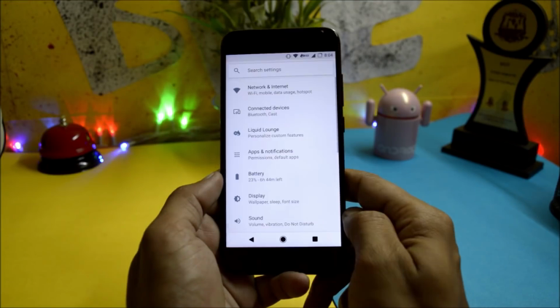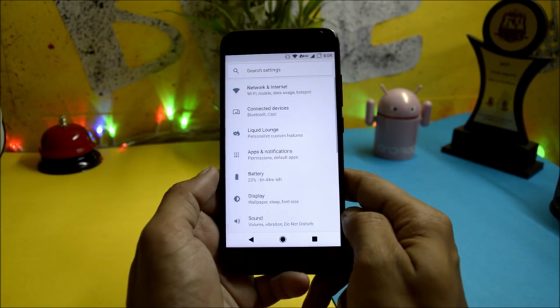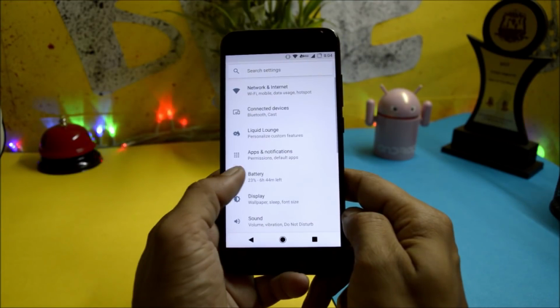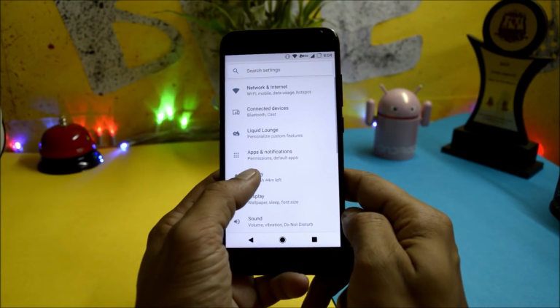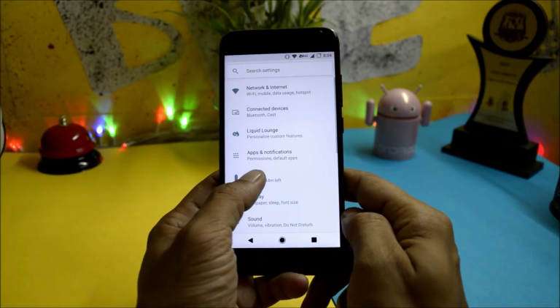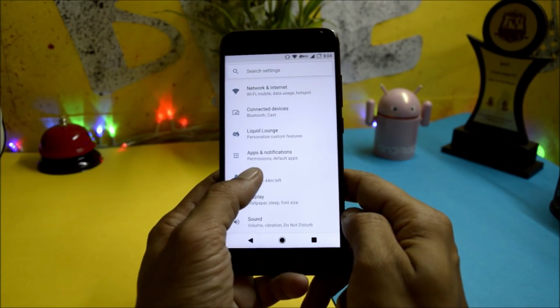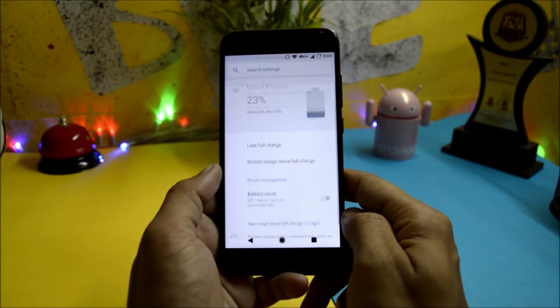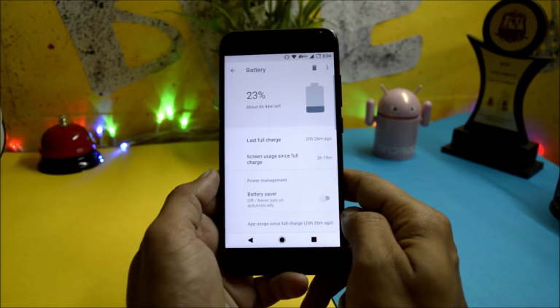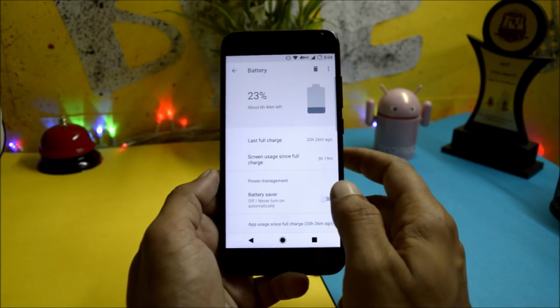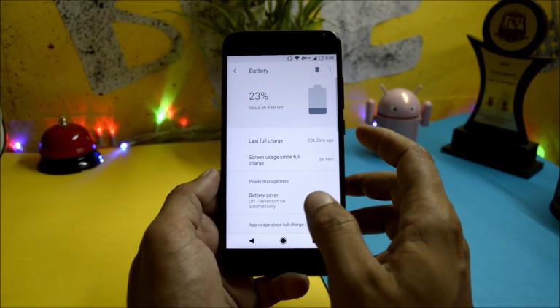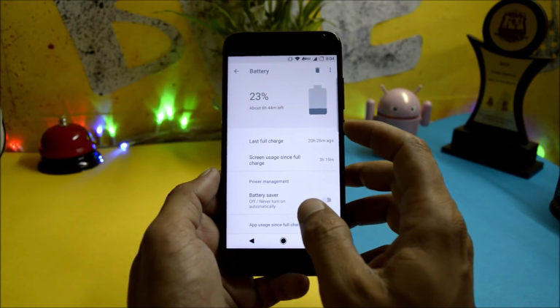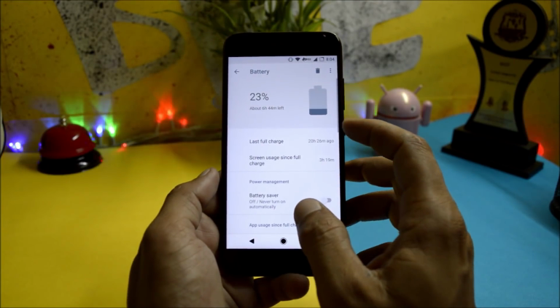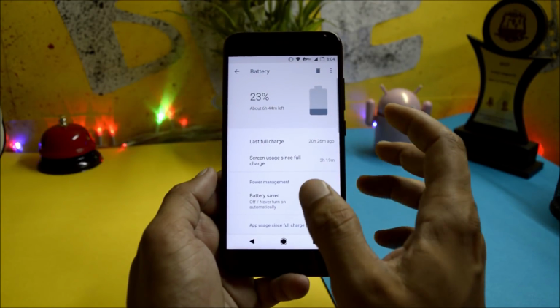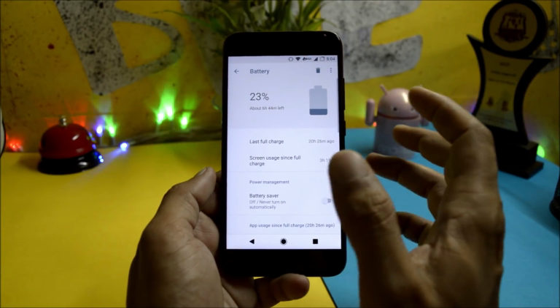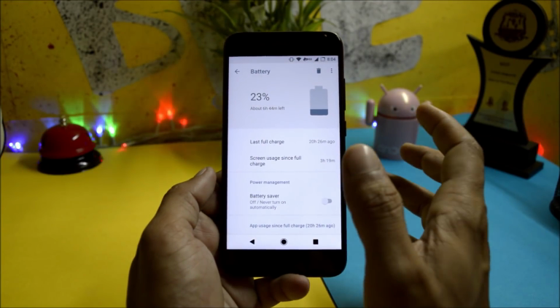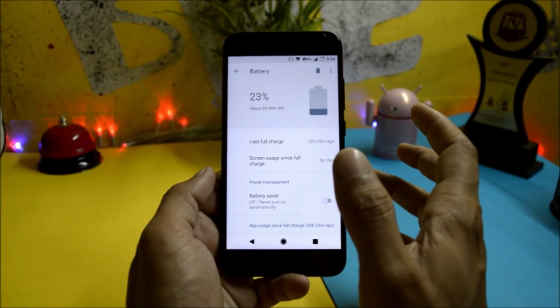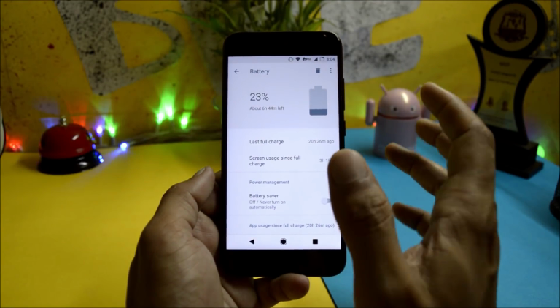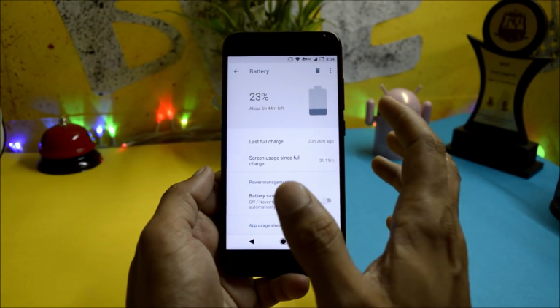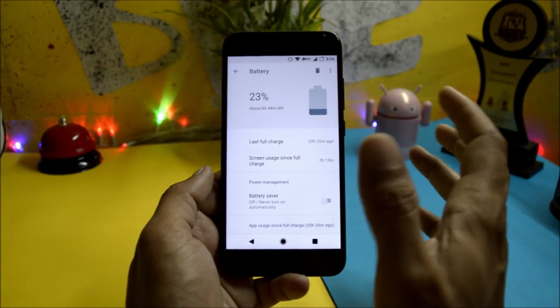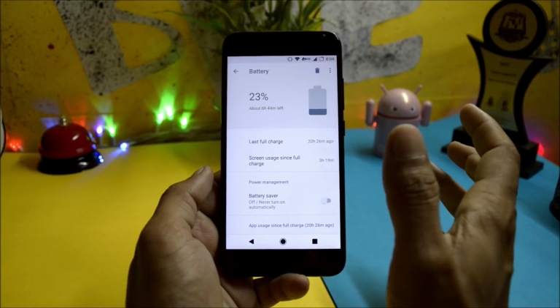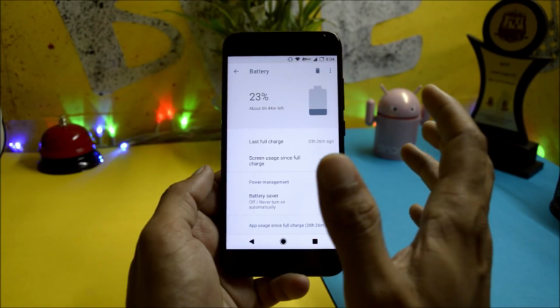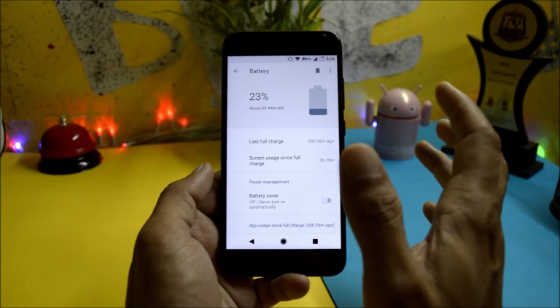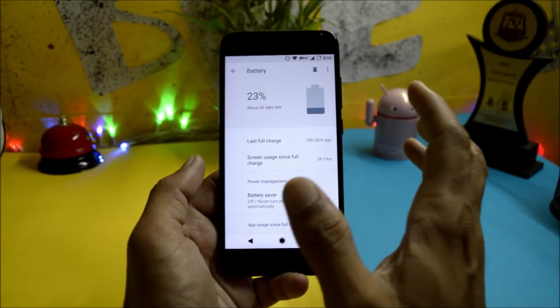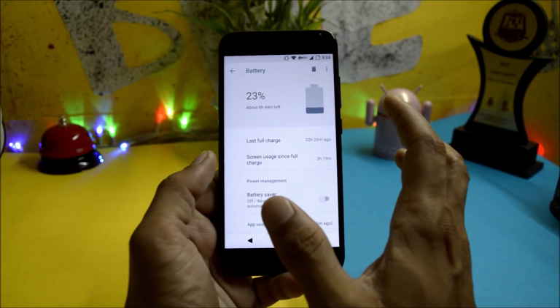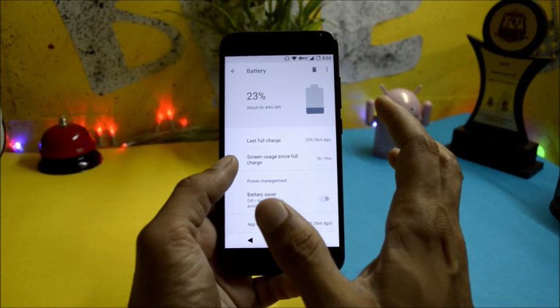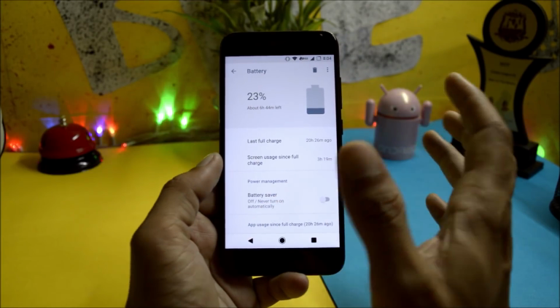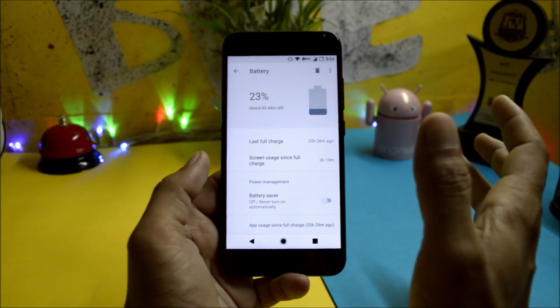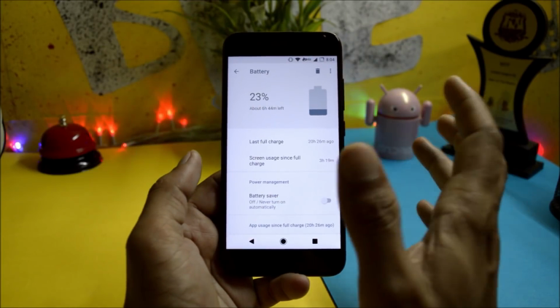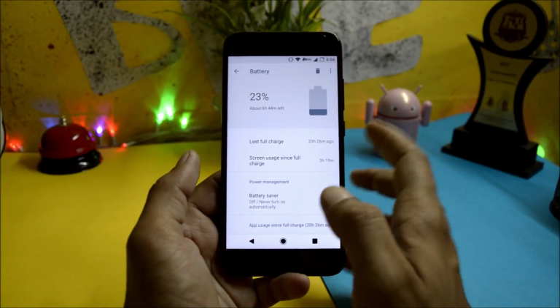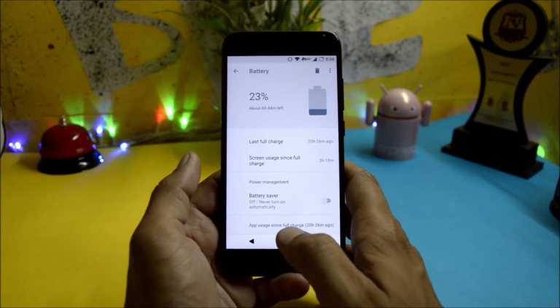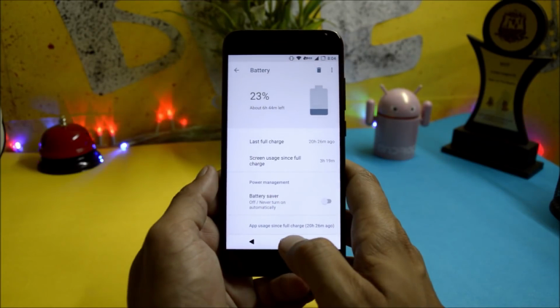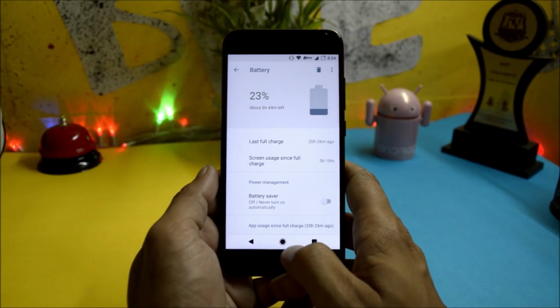Talking about battery life, I've been using this ROM for two days and on average I get six and a half to seven hours of screen-on time.